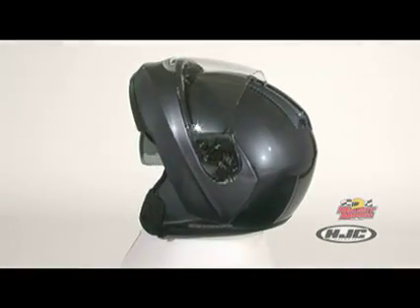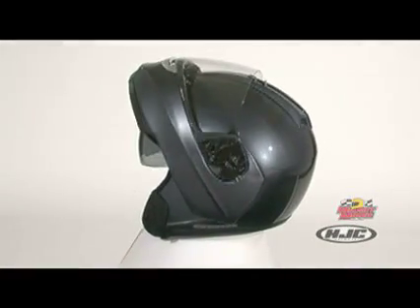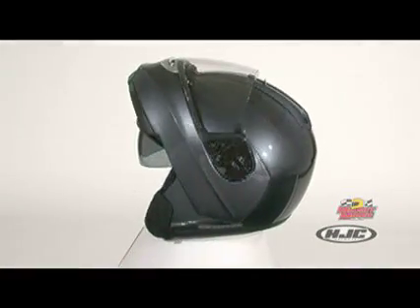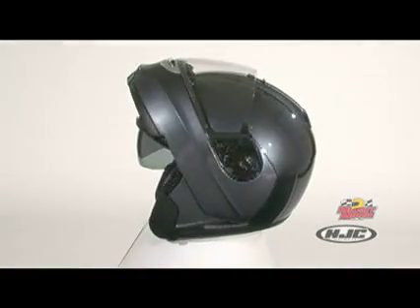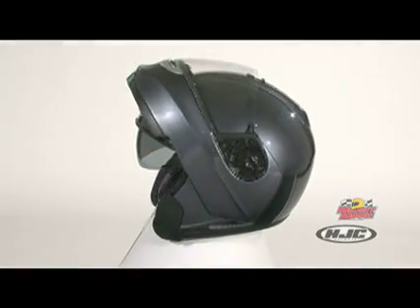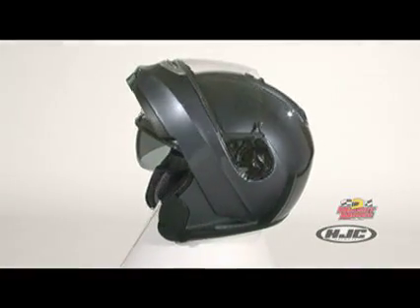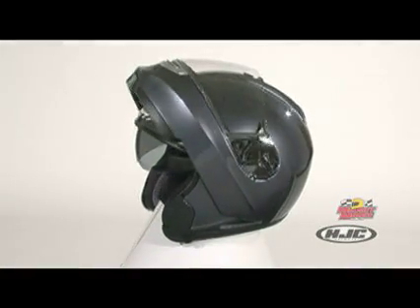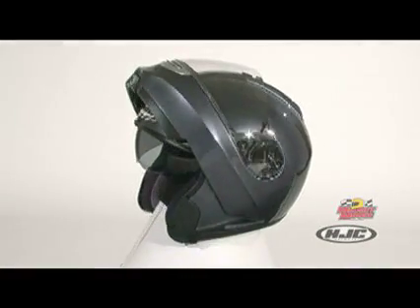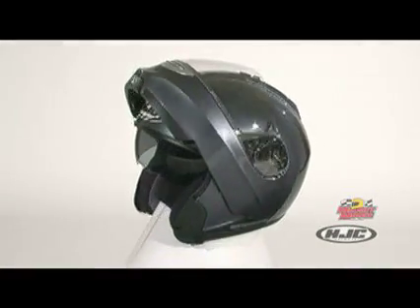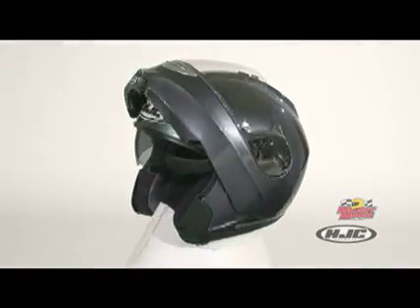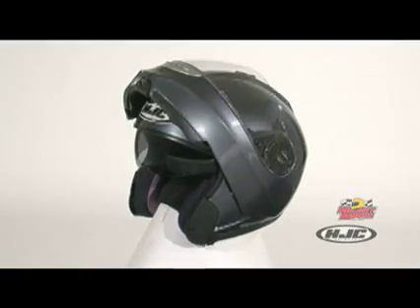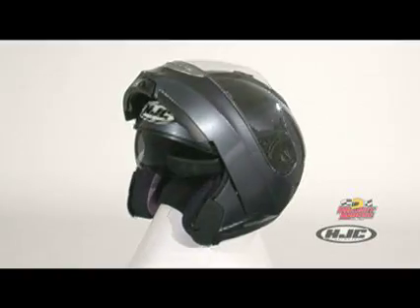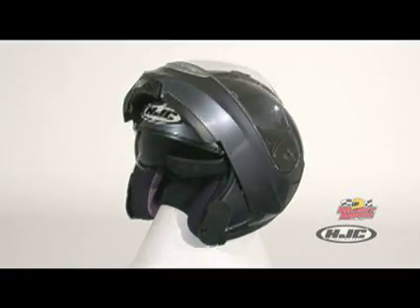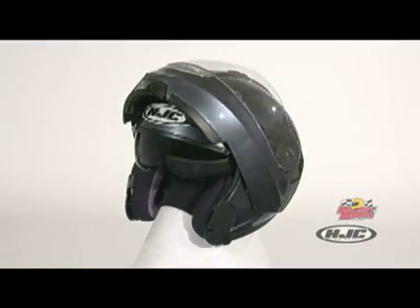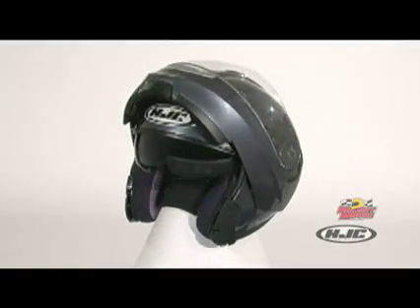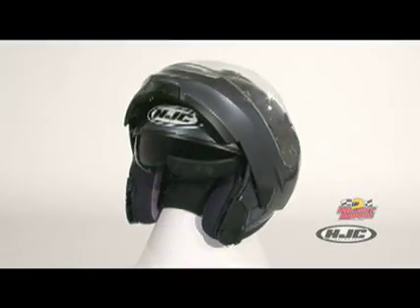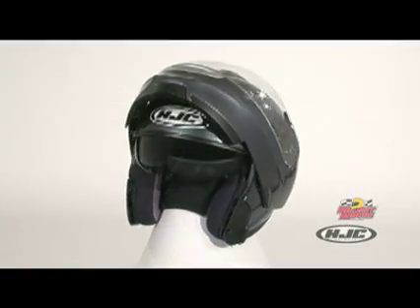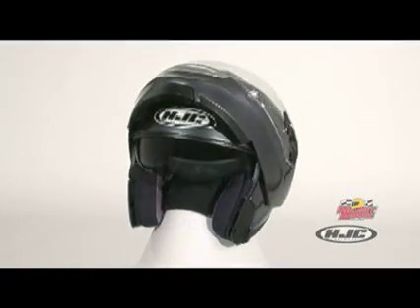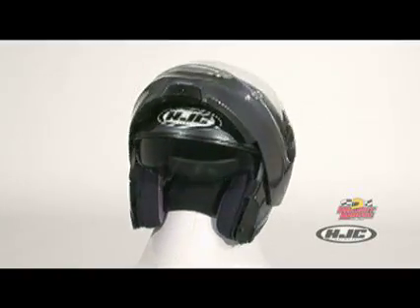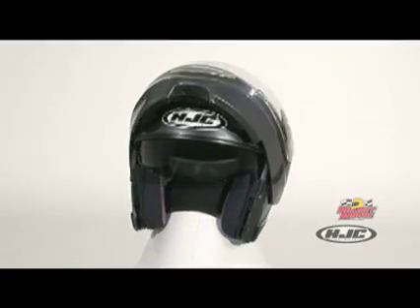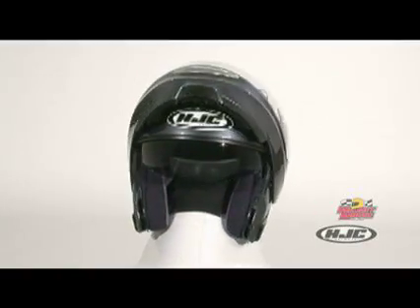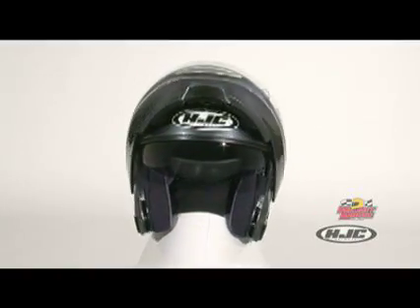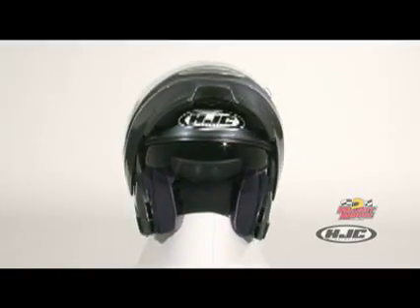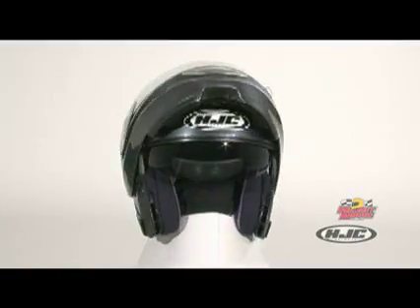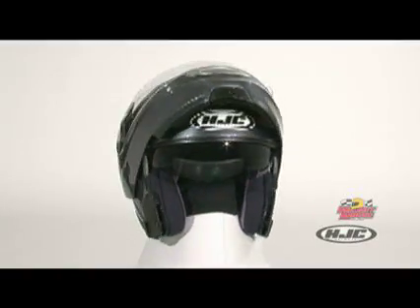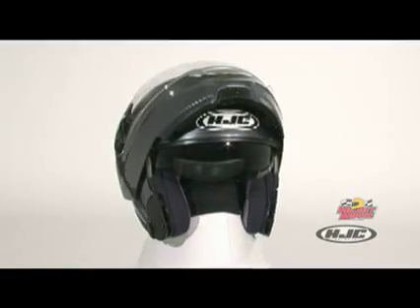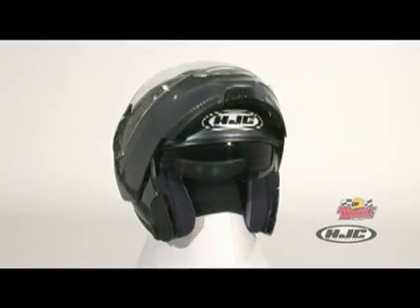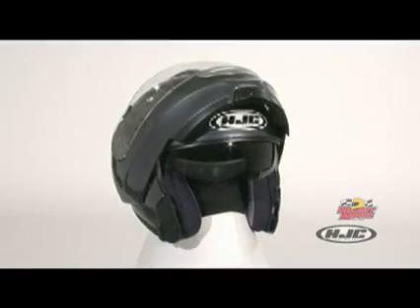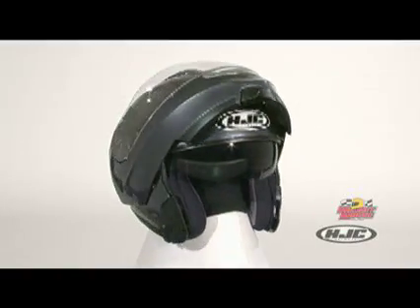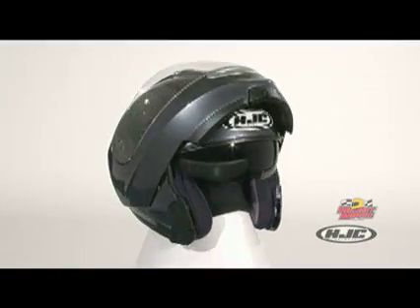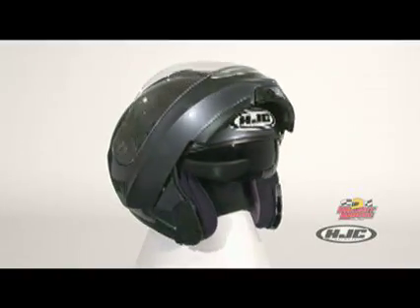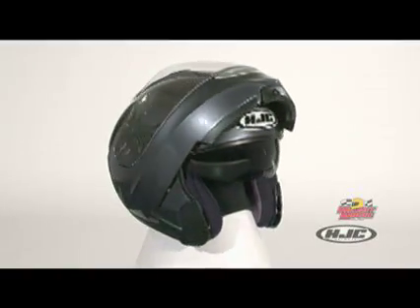The Symex II features a removable, washable, silver-cool, antibacterial moisture-wicking comfort liner.